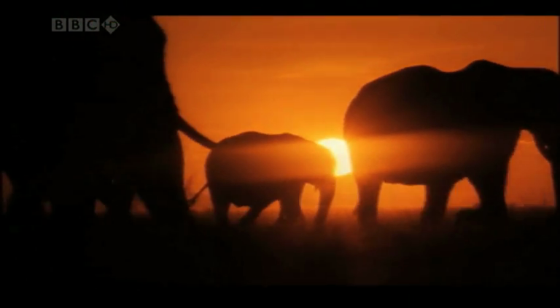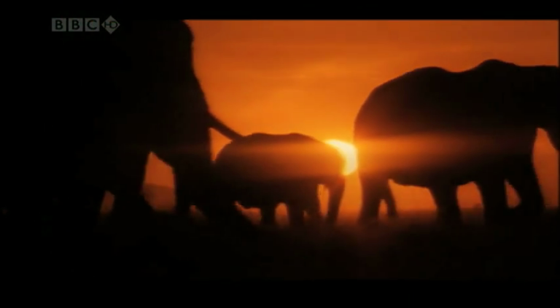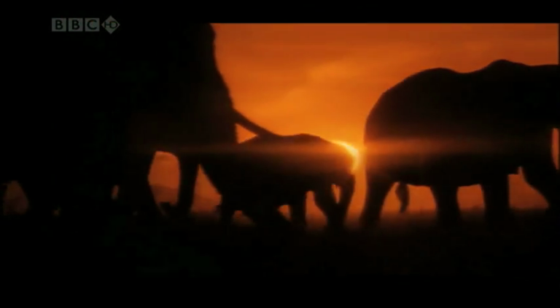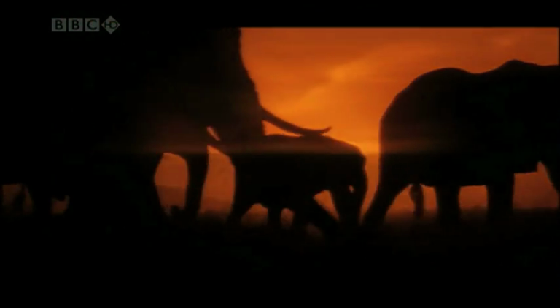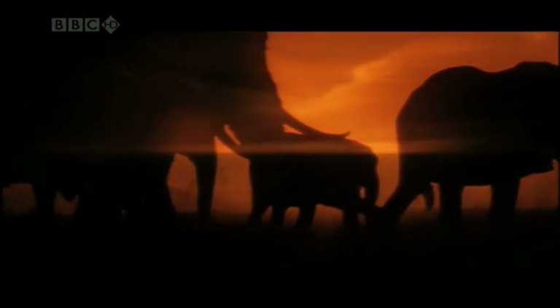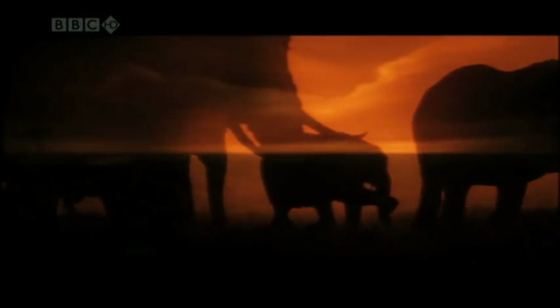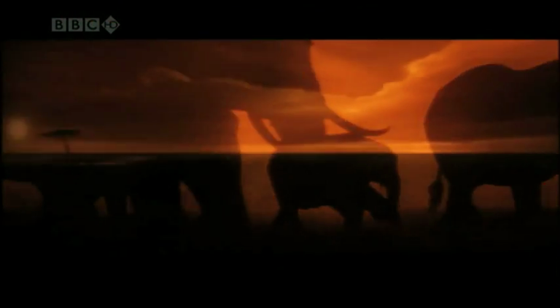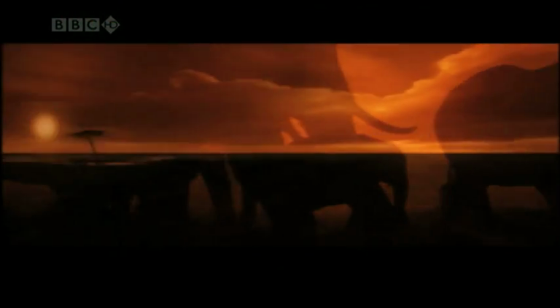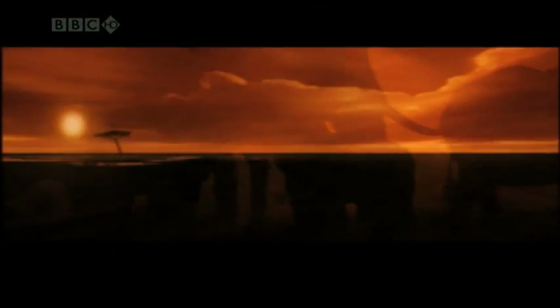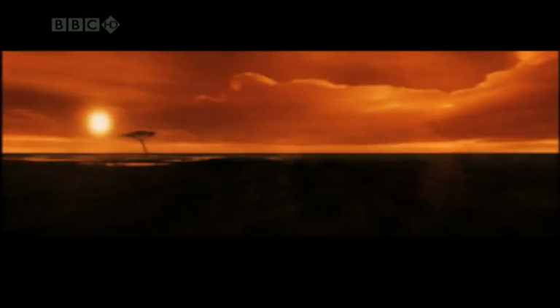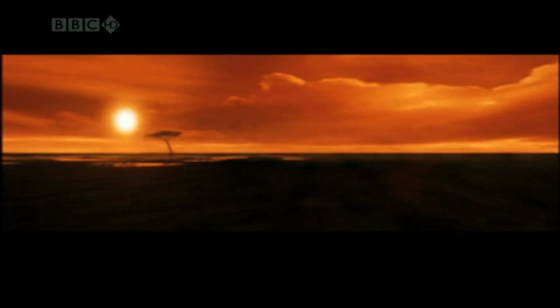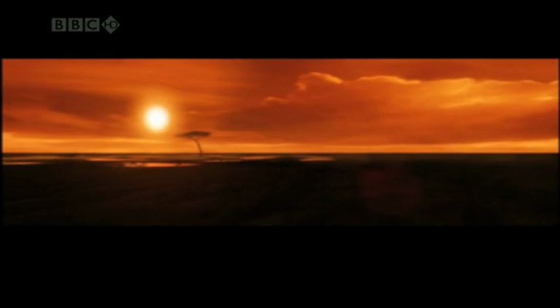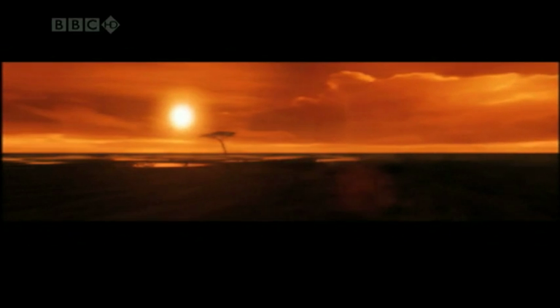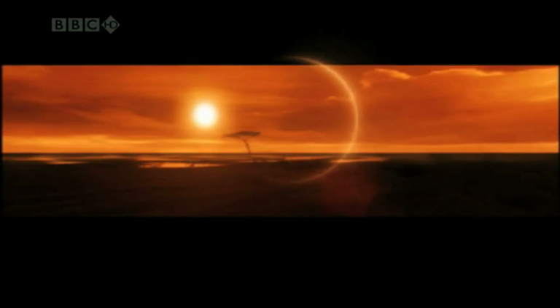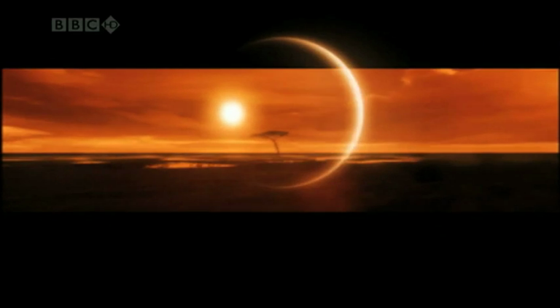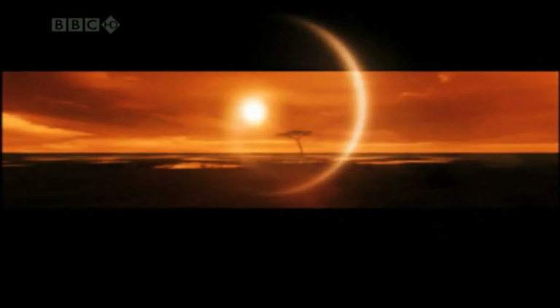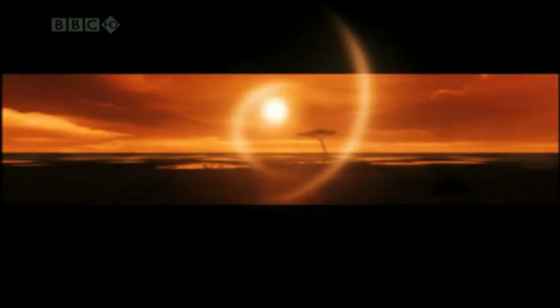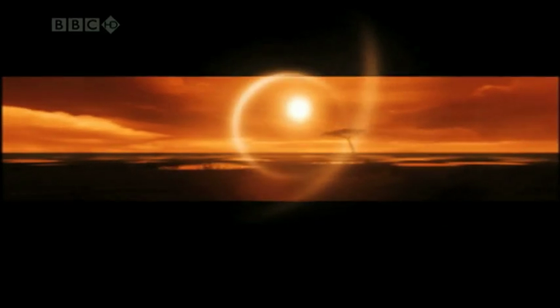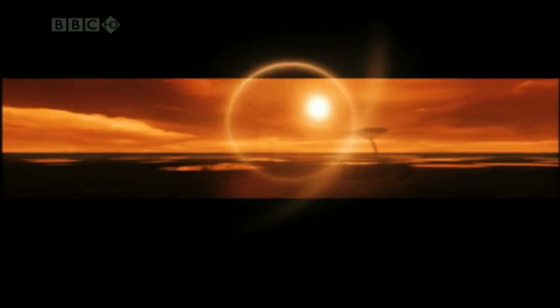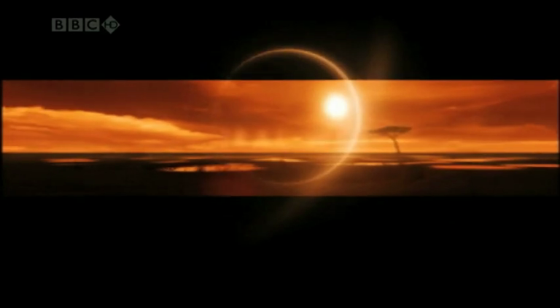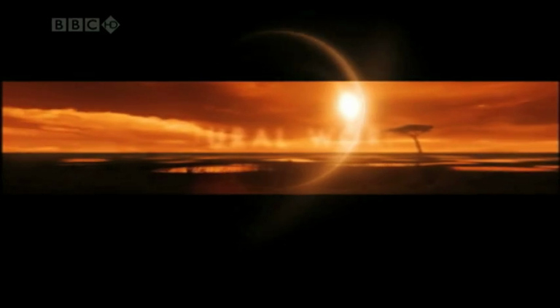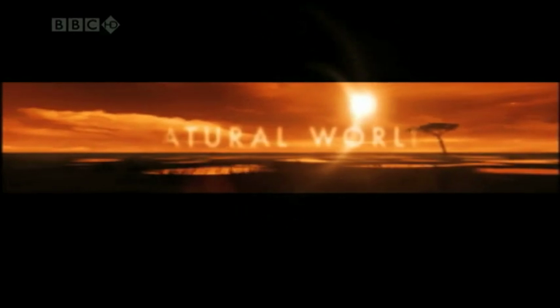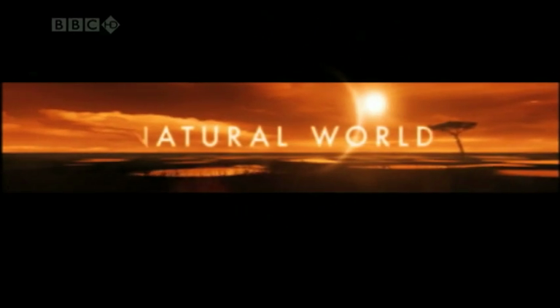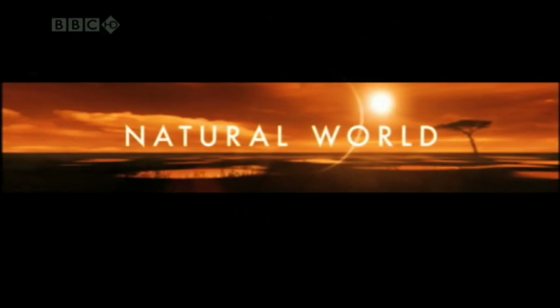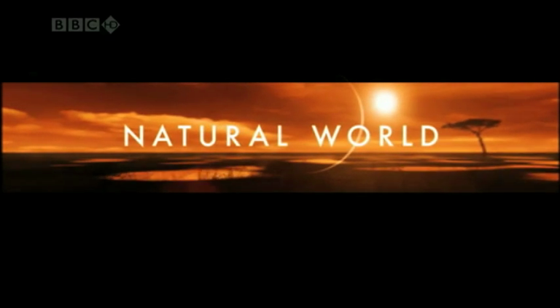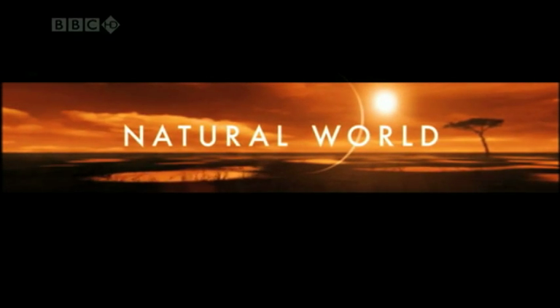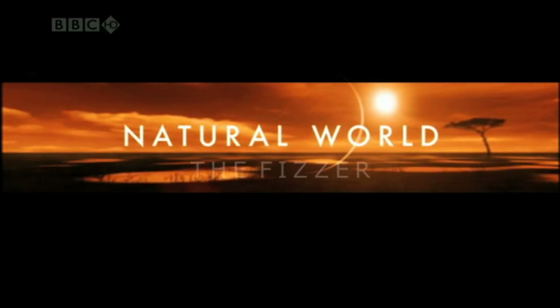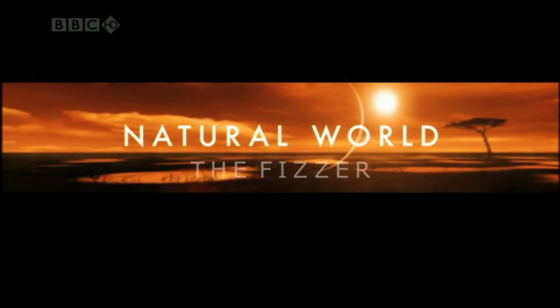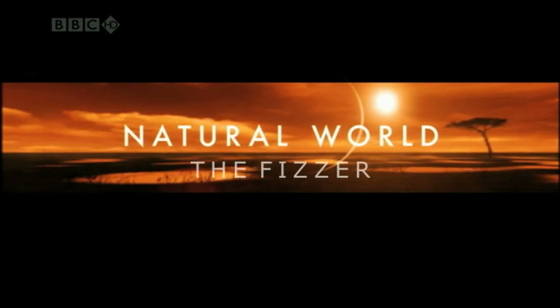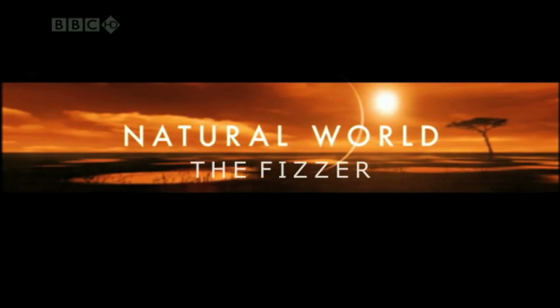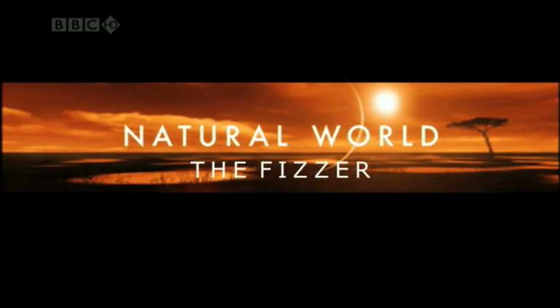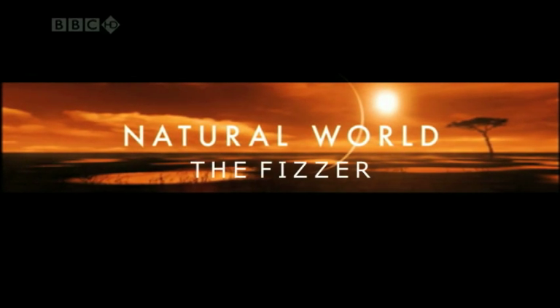Hello and welcome to the BBC Natural World. Today we observe the Fizzer.